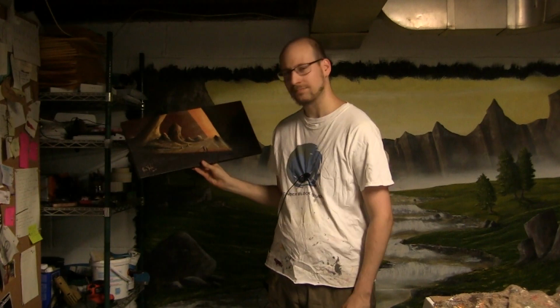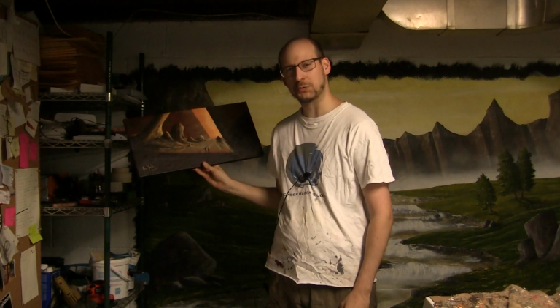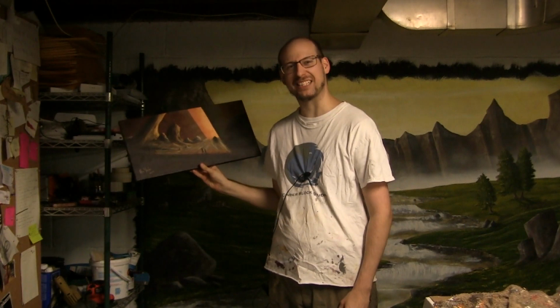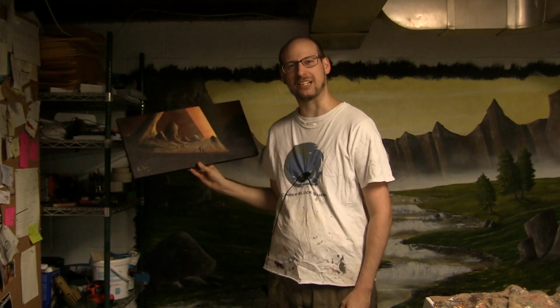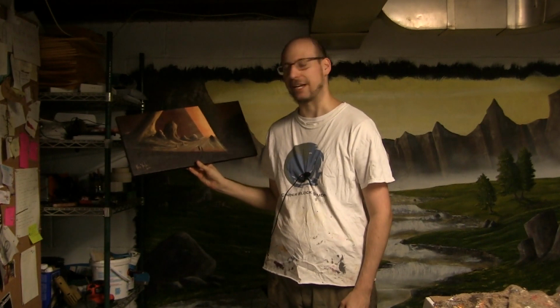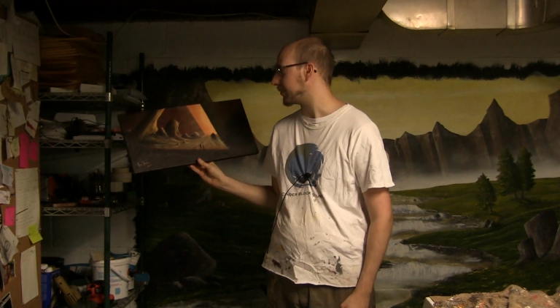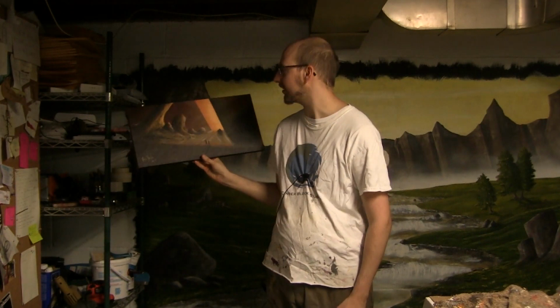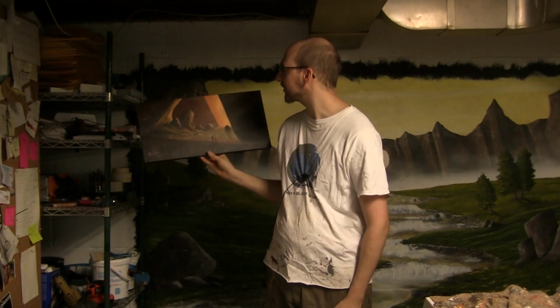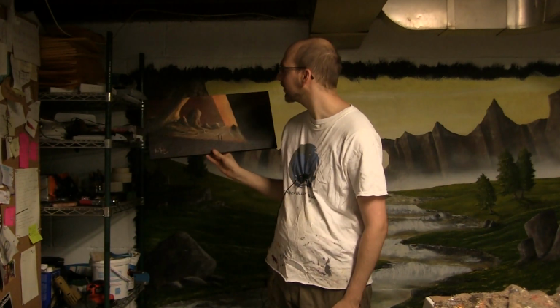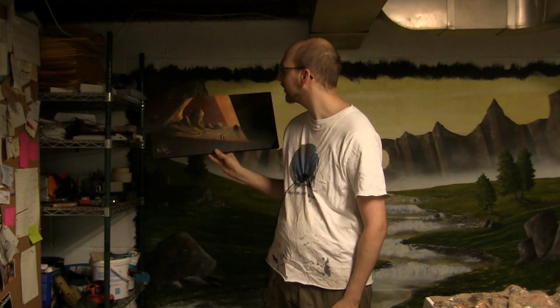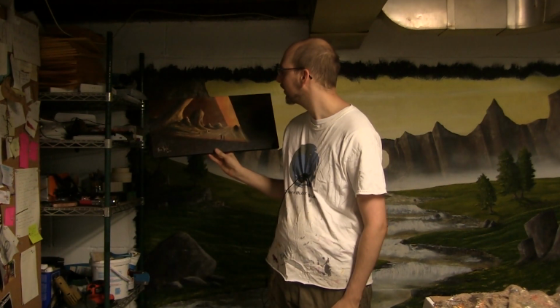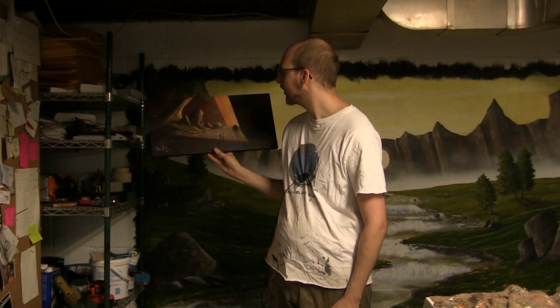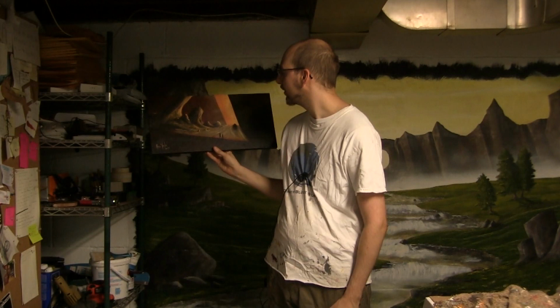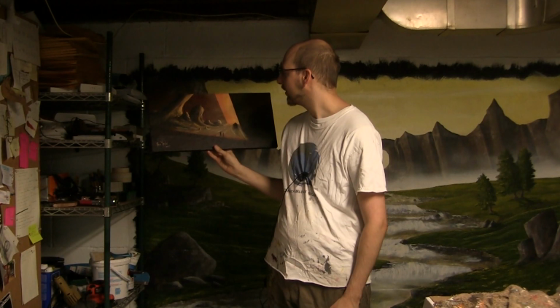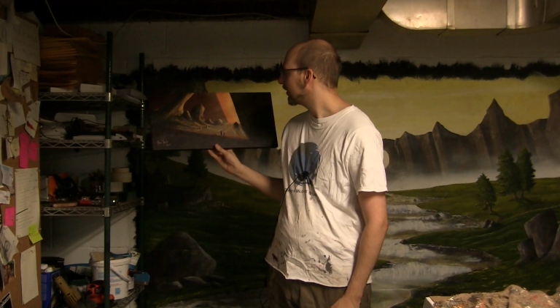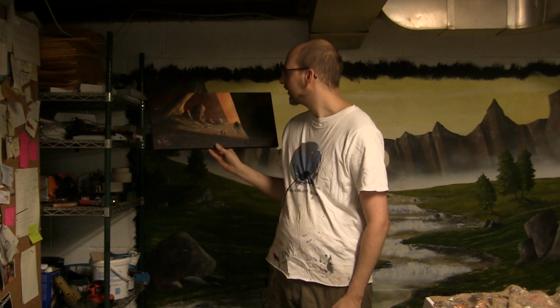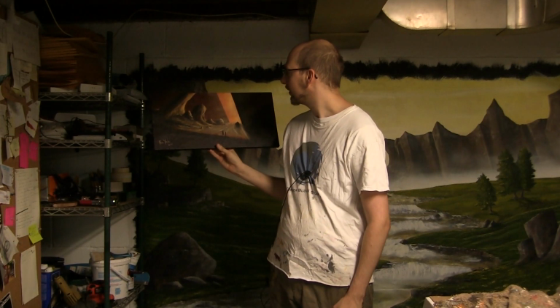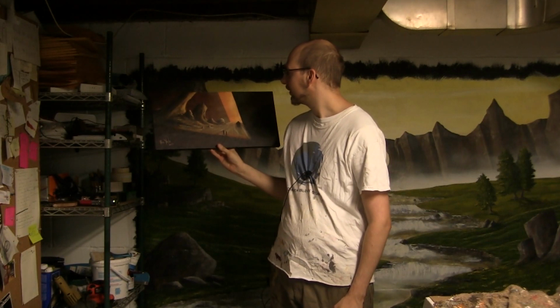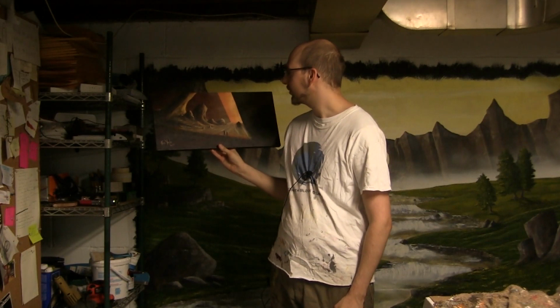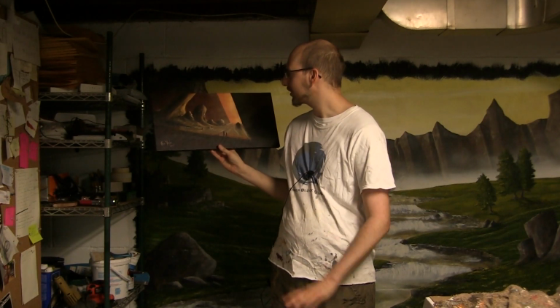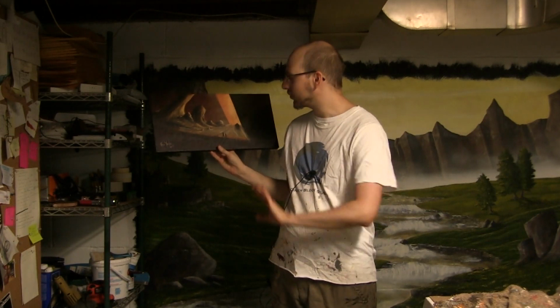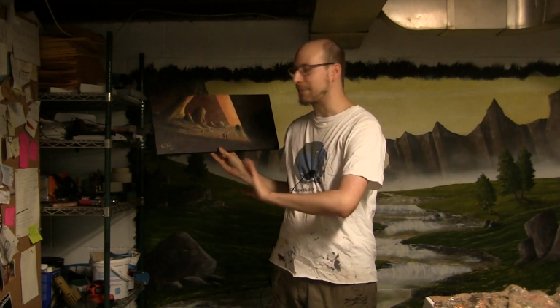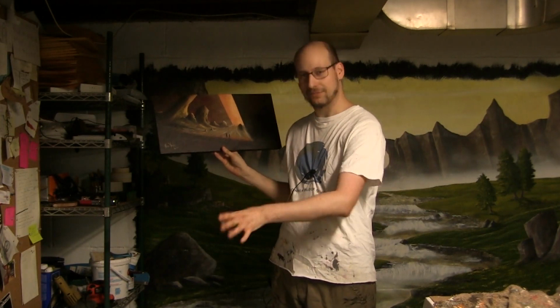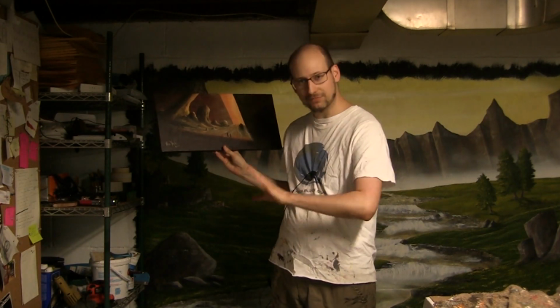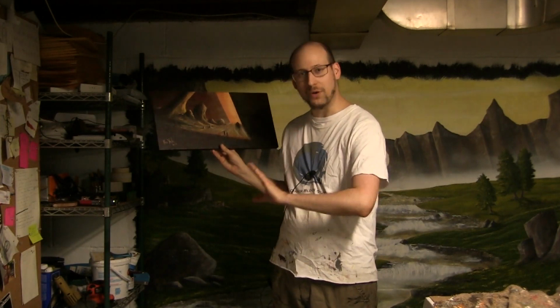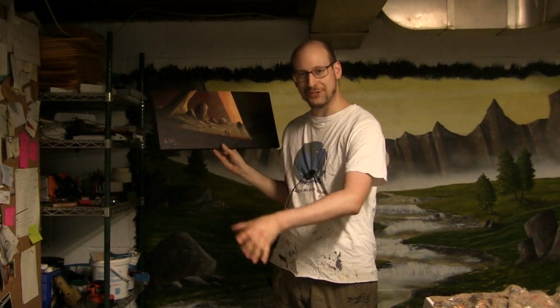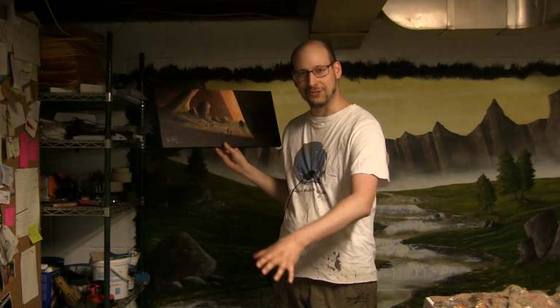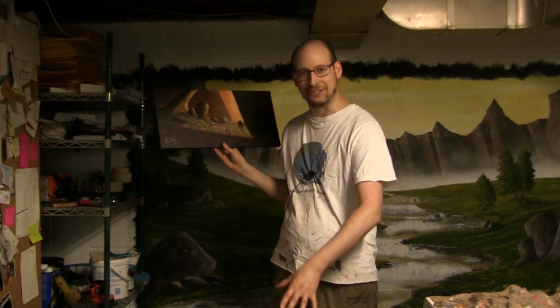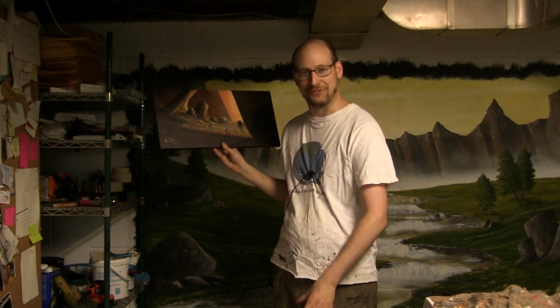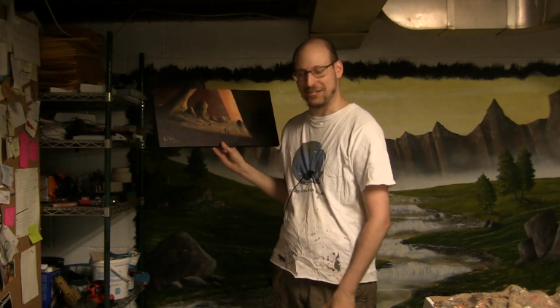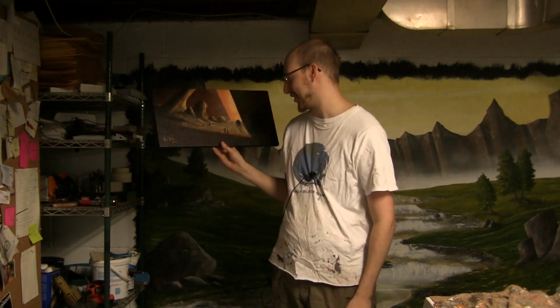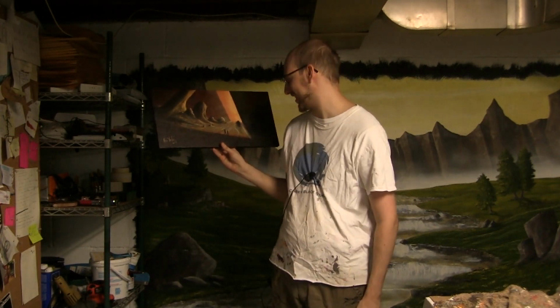It's really not a bad piece. Just took me way too long to finish it.